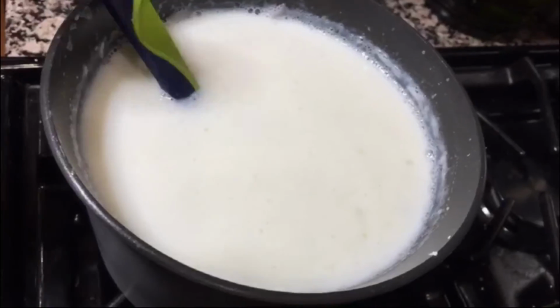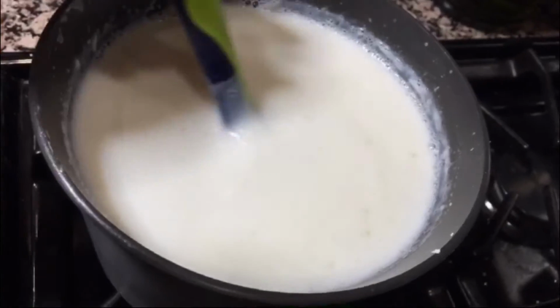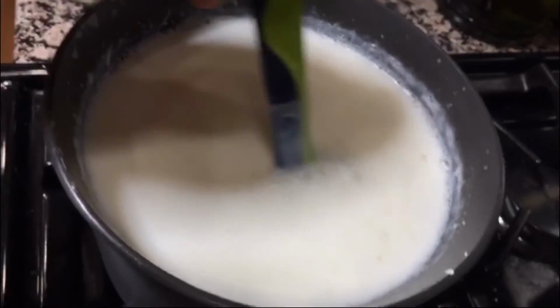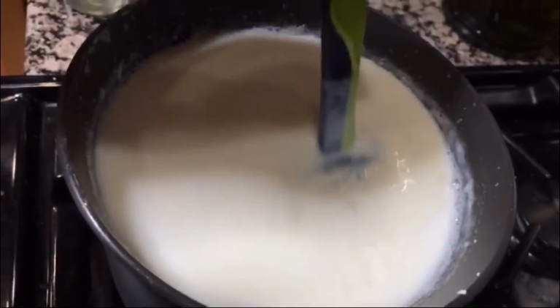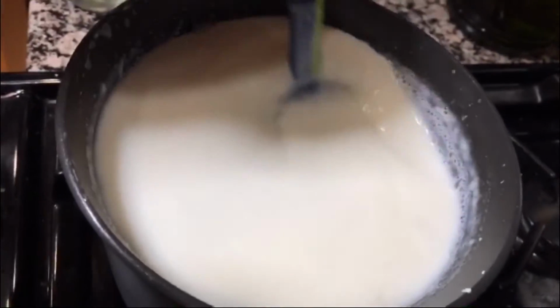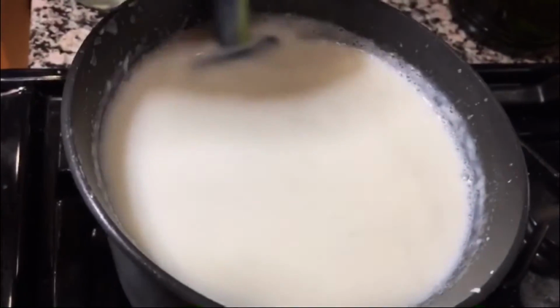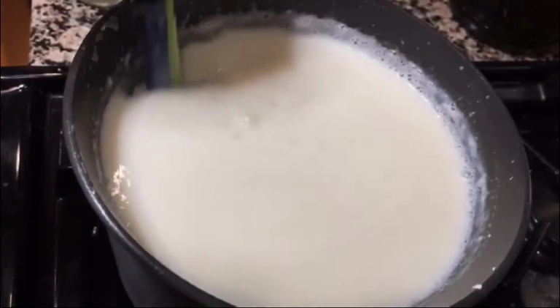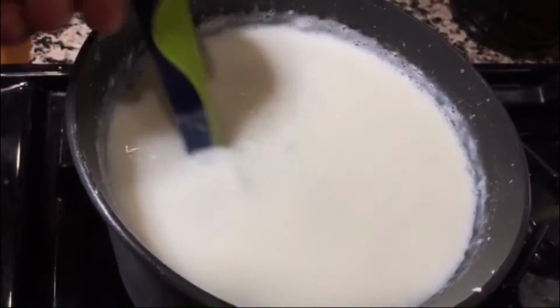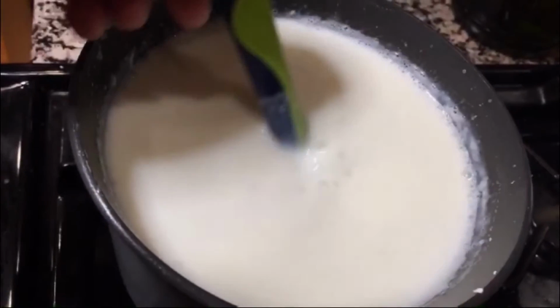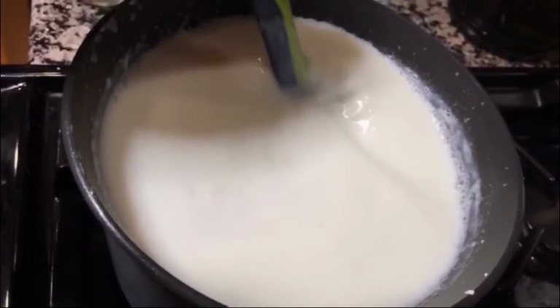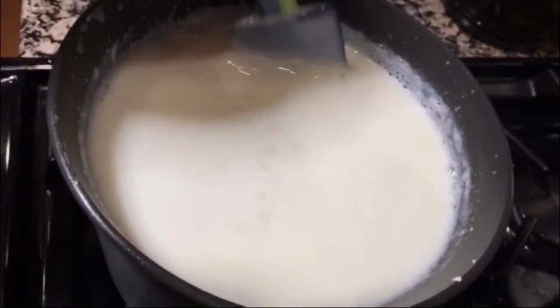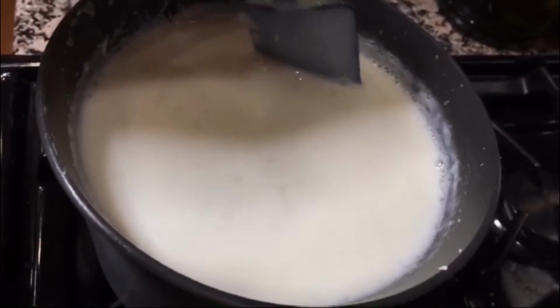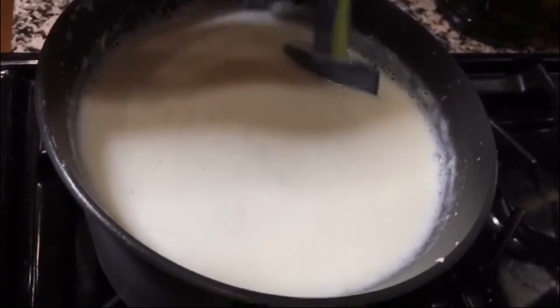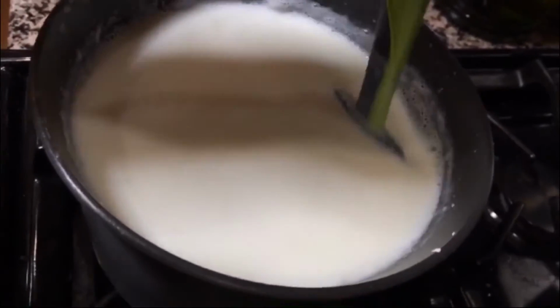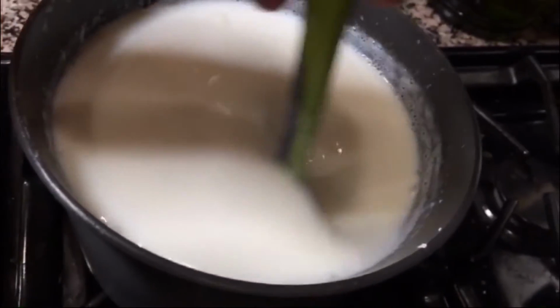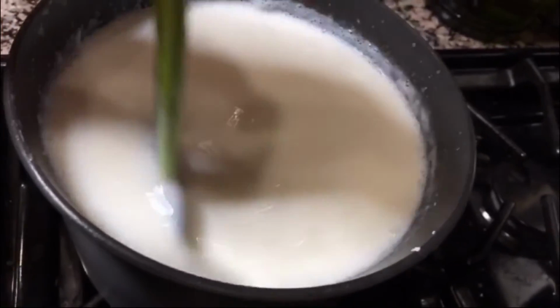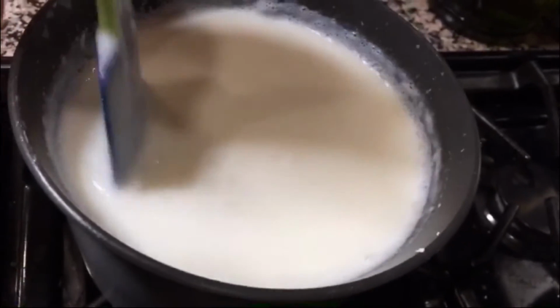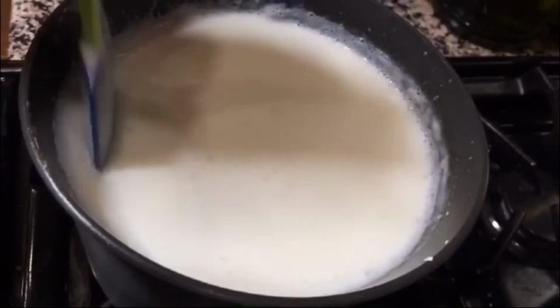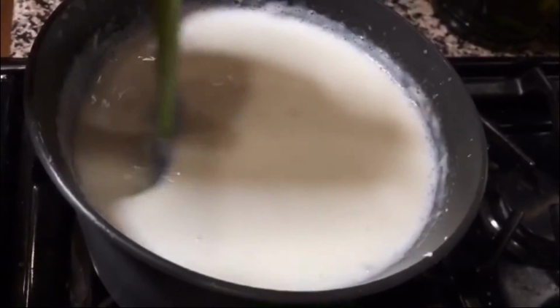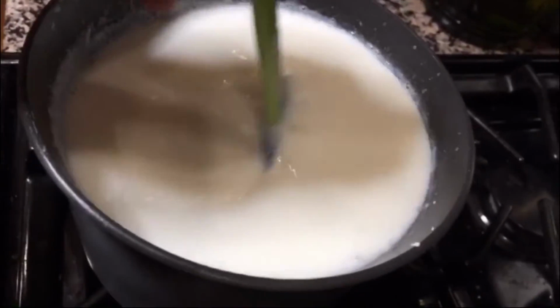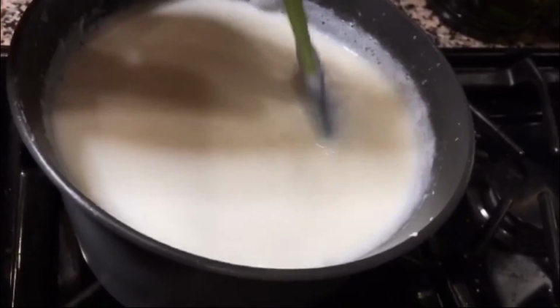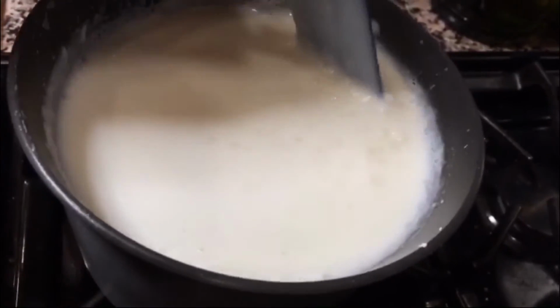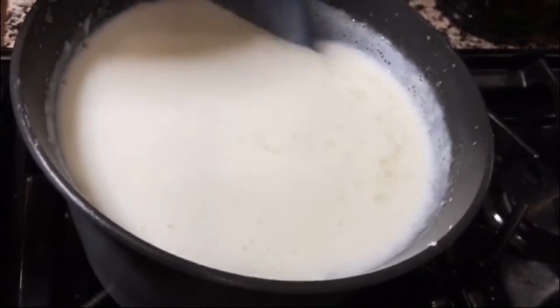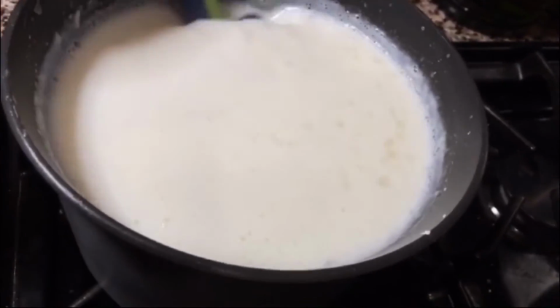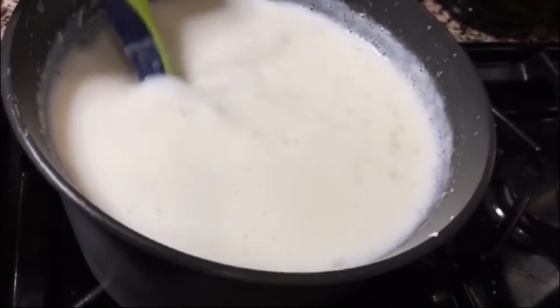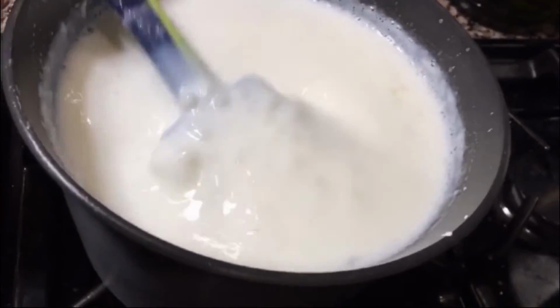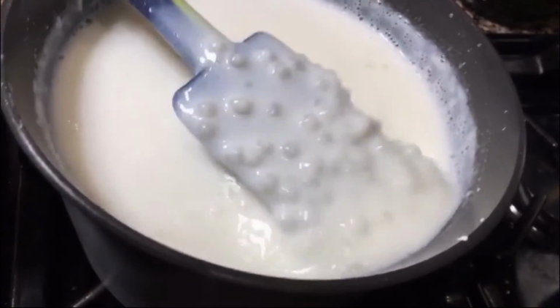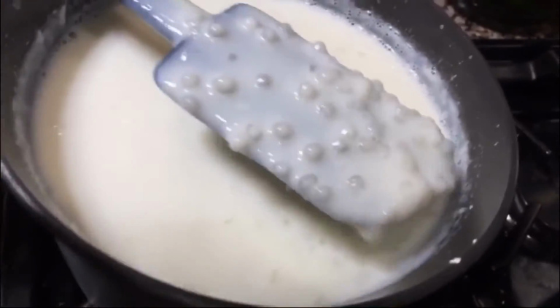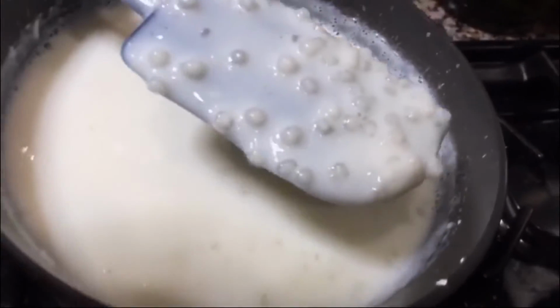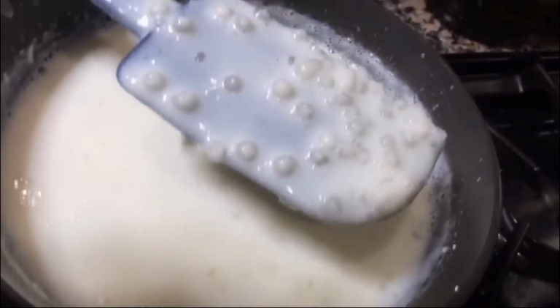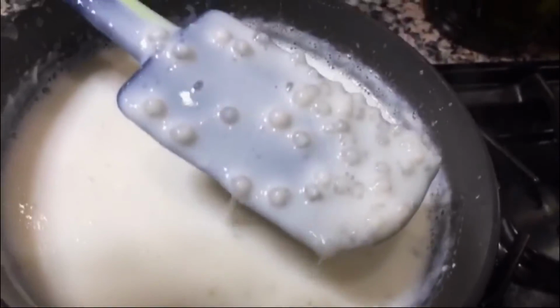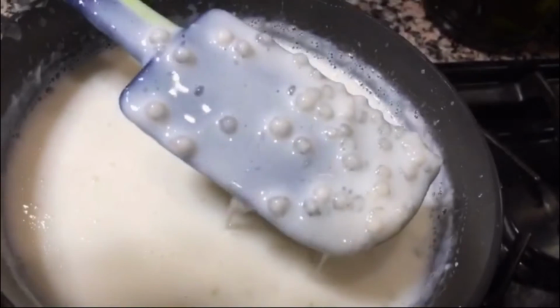25 minutes have passed. As I told you guys, if we soak it before it will take a shorter time. But now it's ready and perfect.